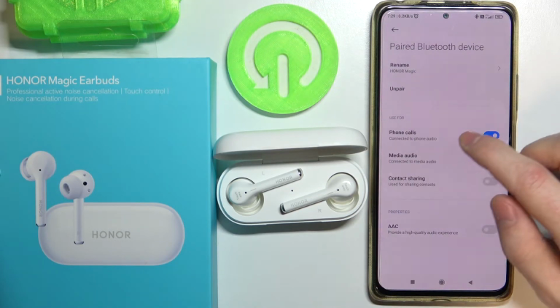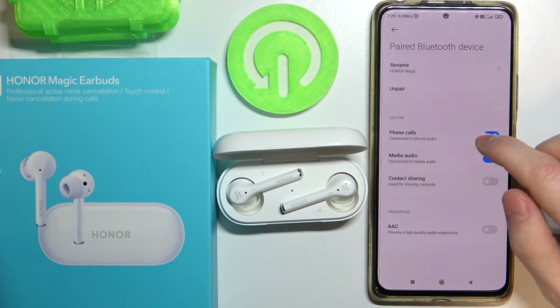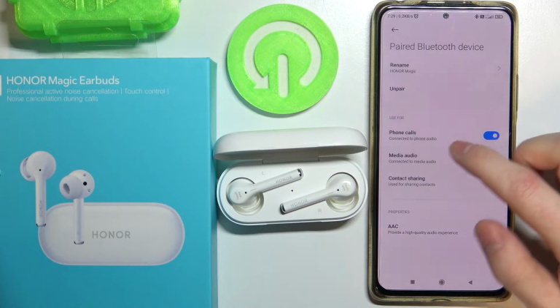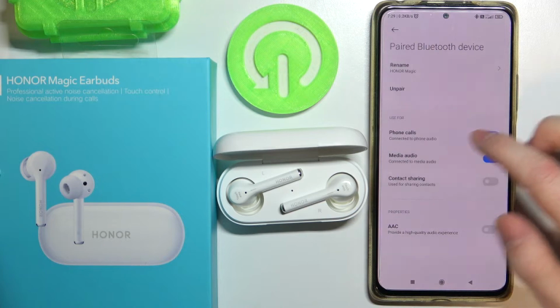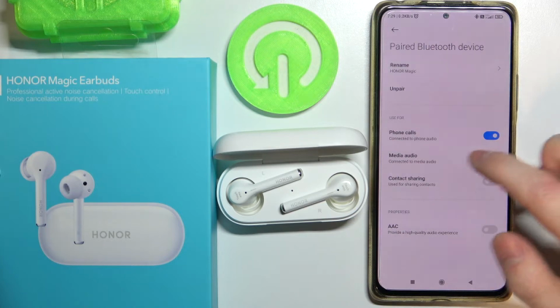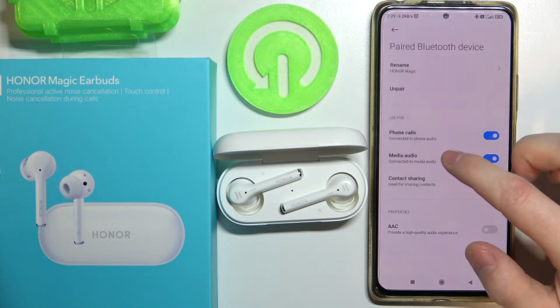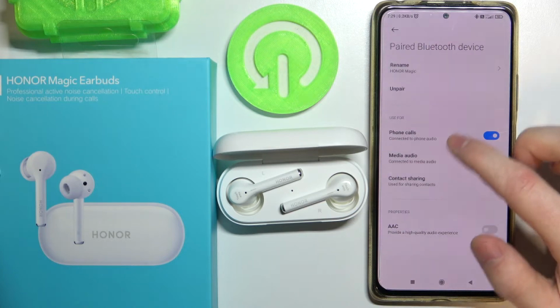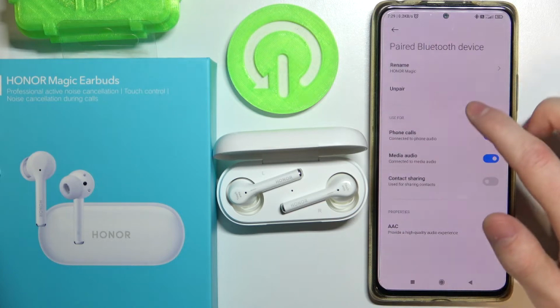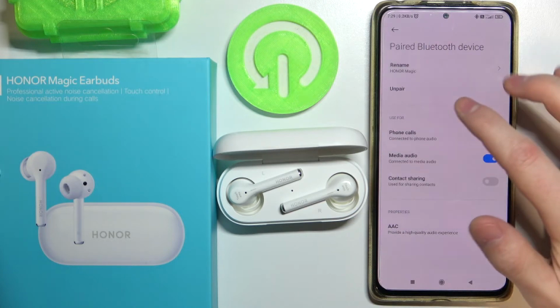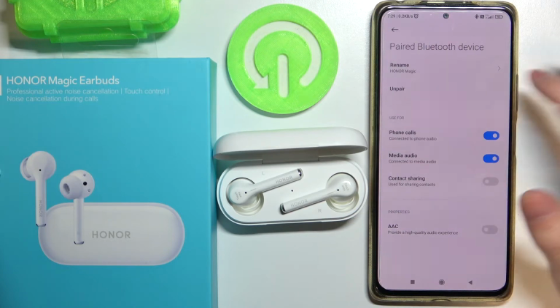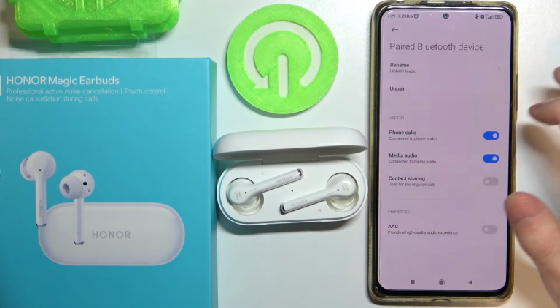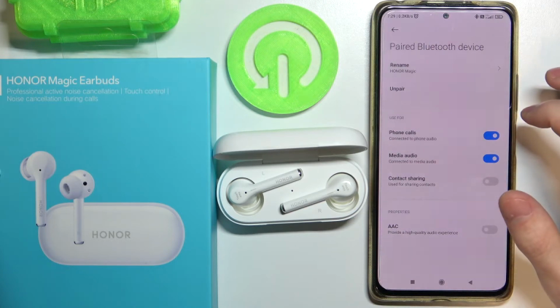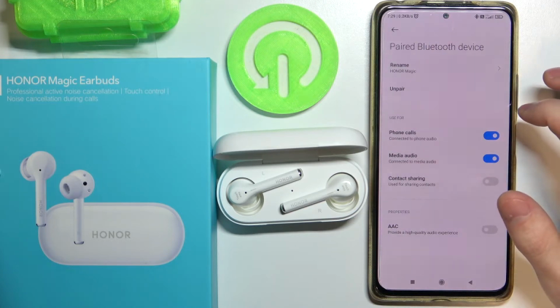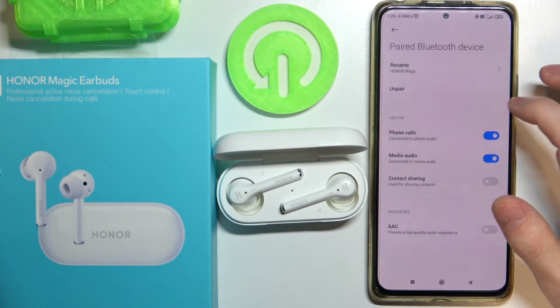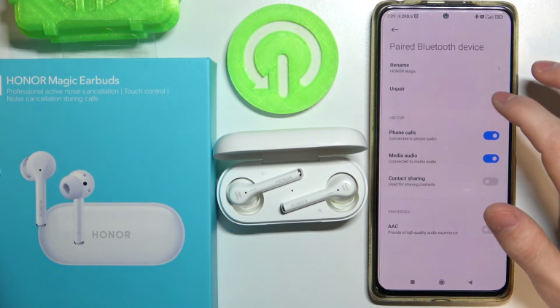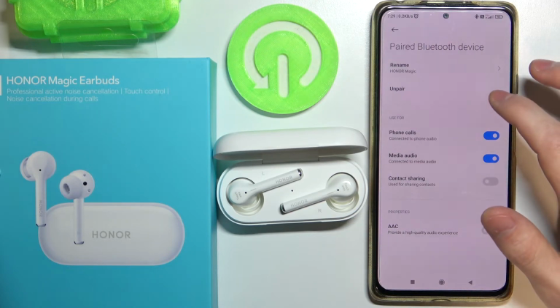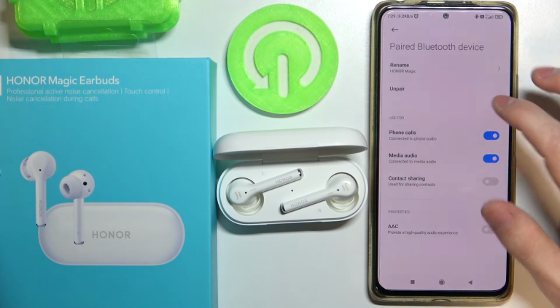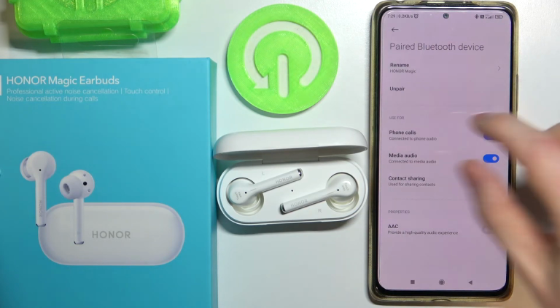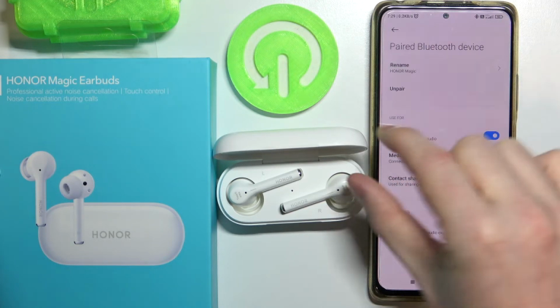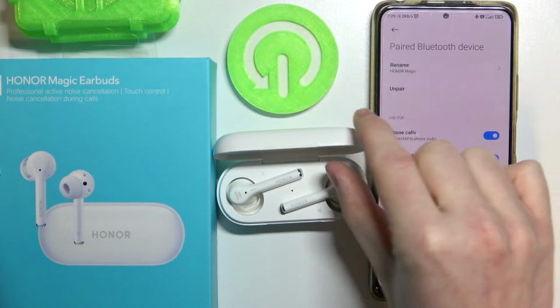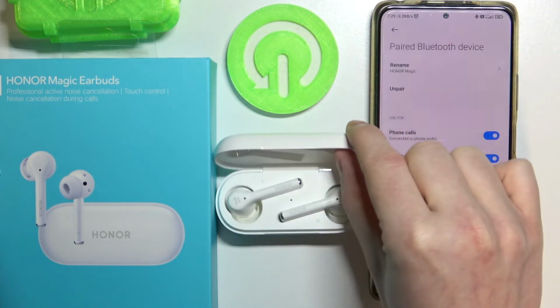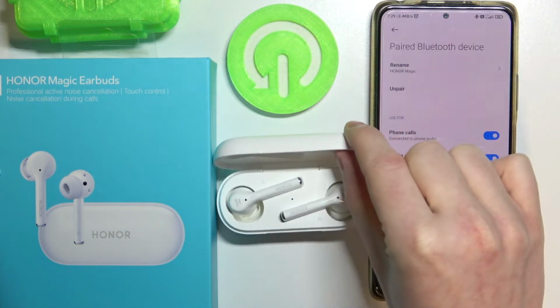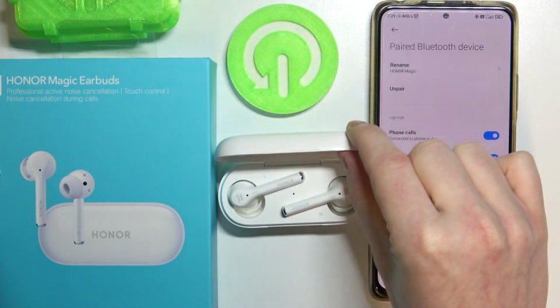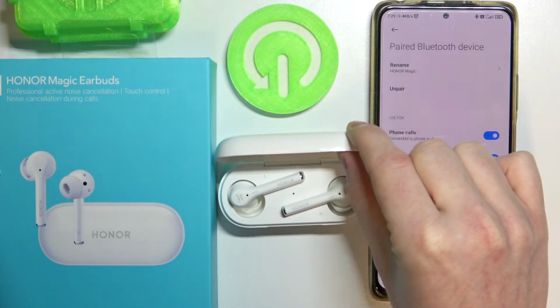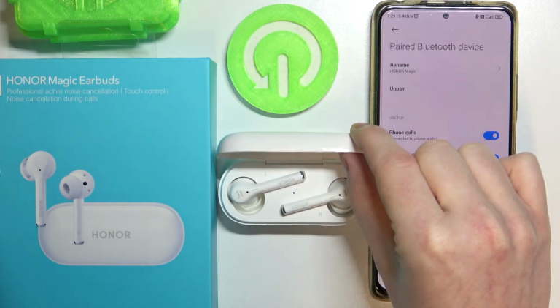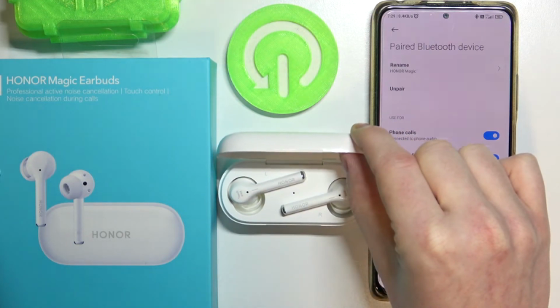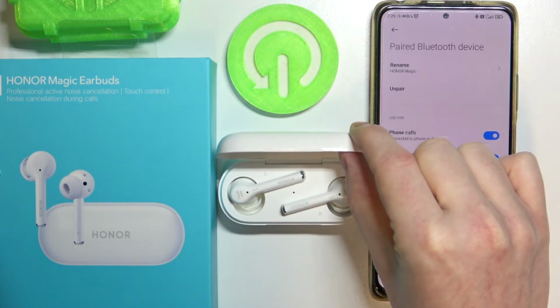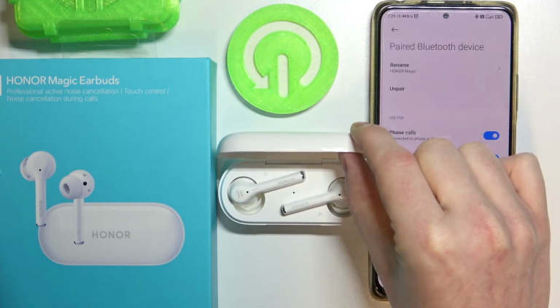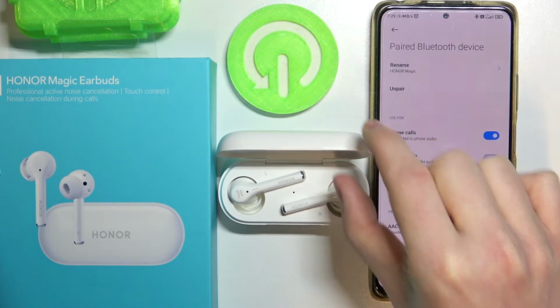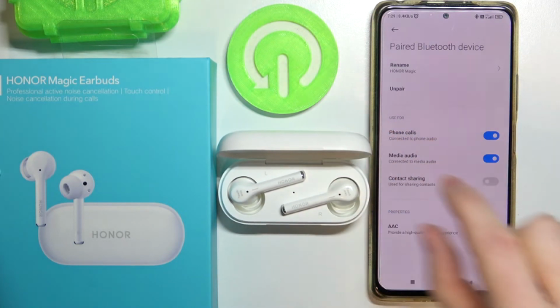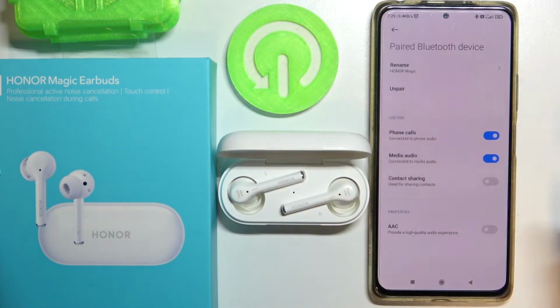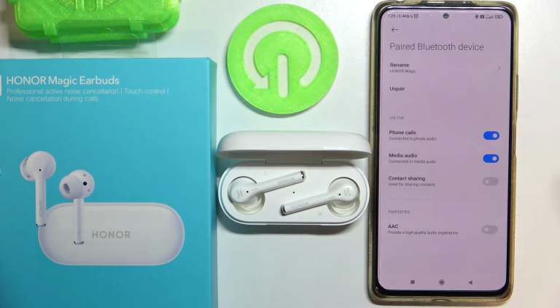Next one is unpaired, which lets you actually disconnect the device from your phone.